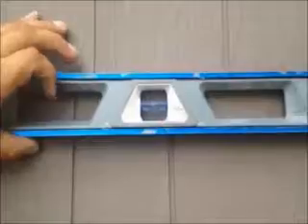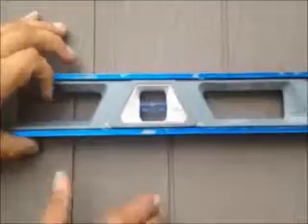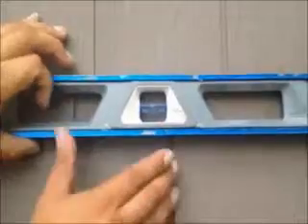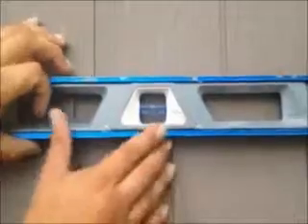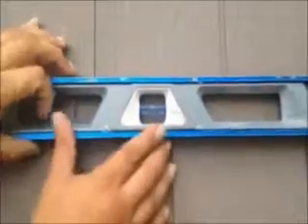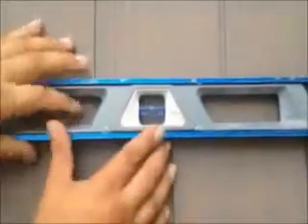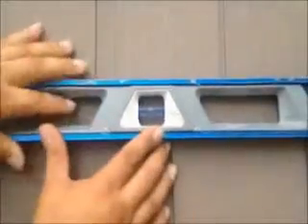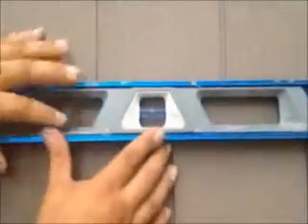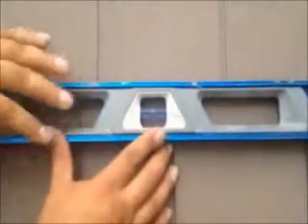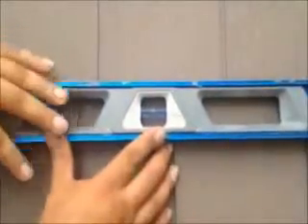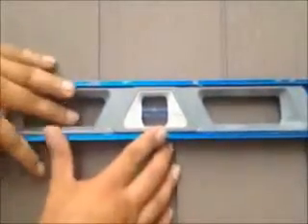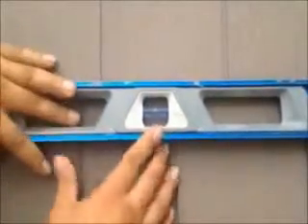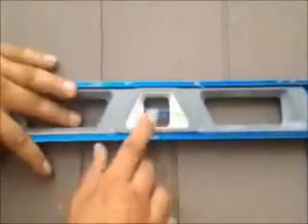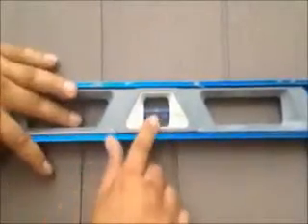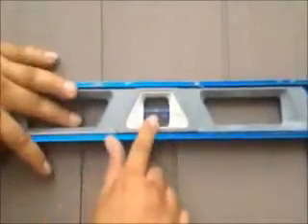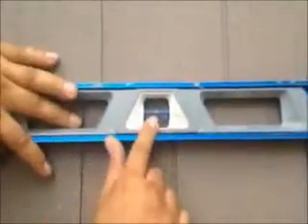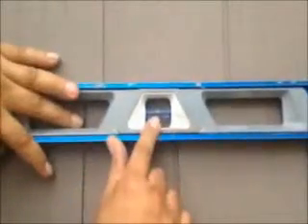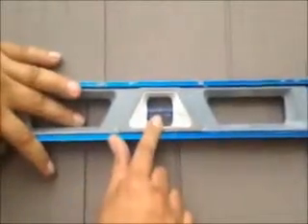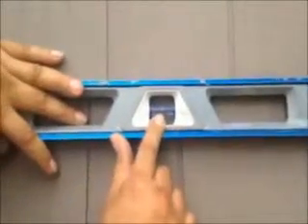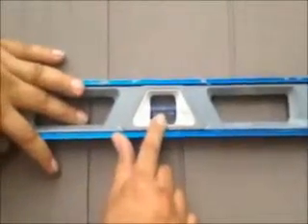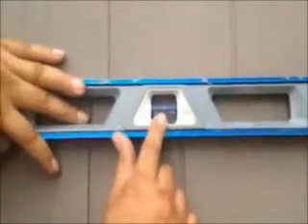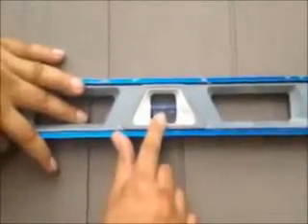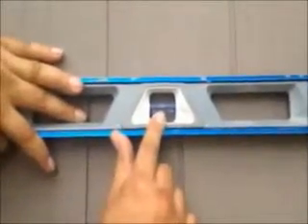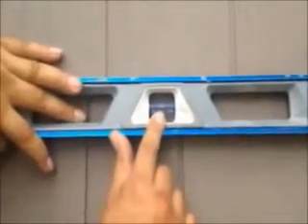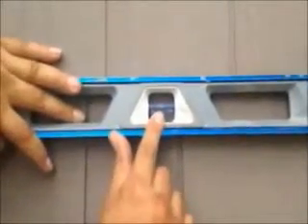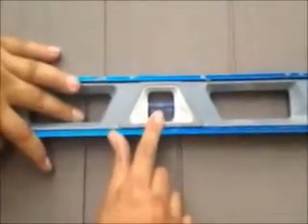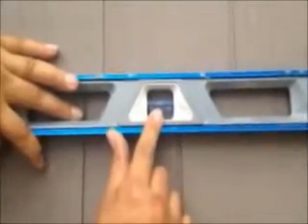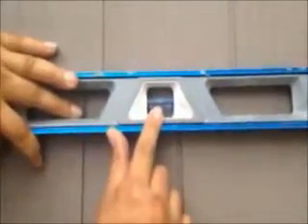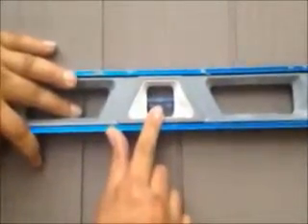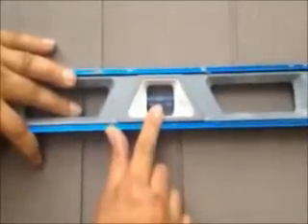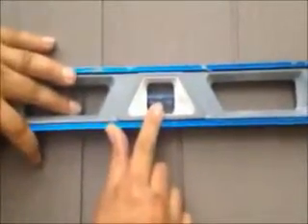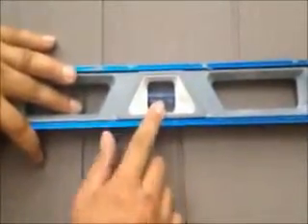You see, that's what you want — that's what you want with every course once you install it.